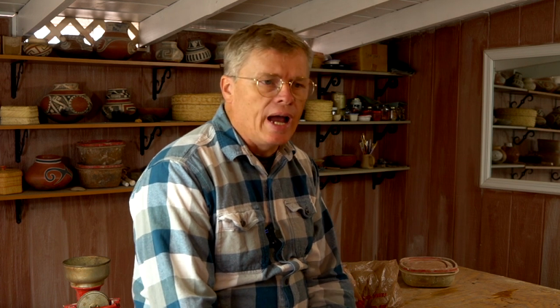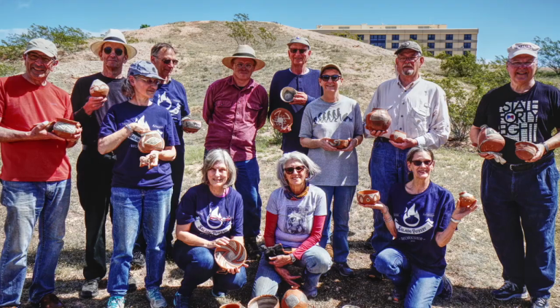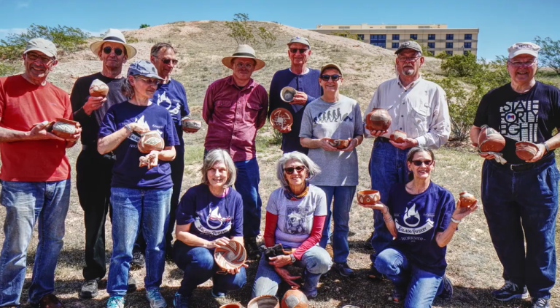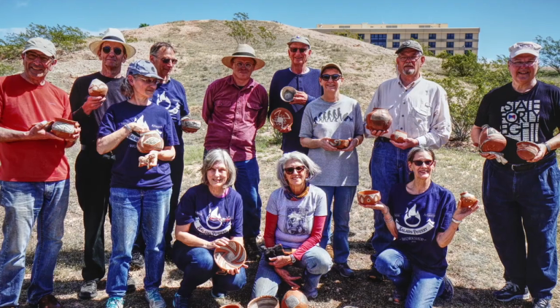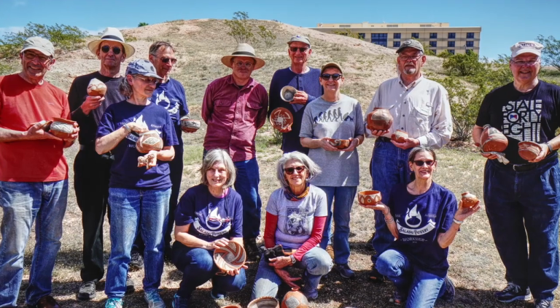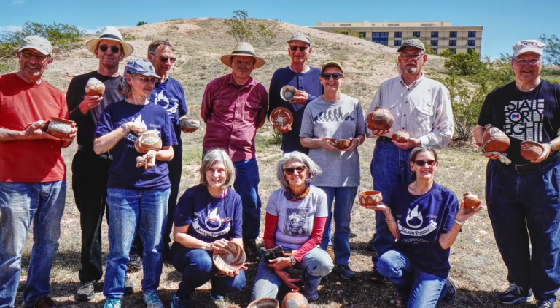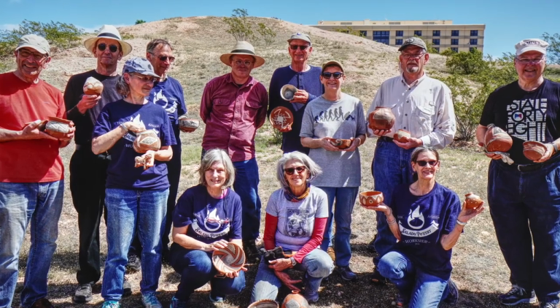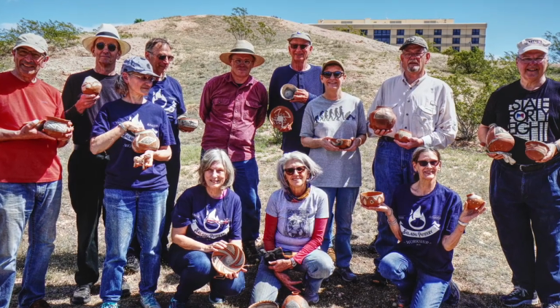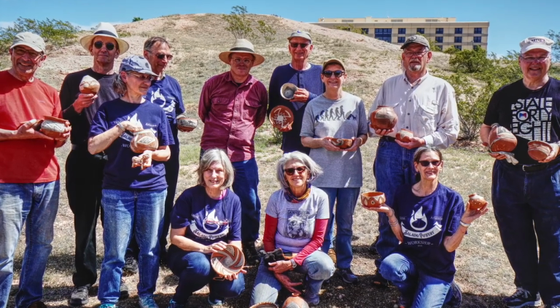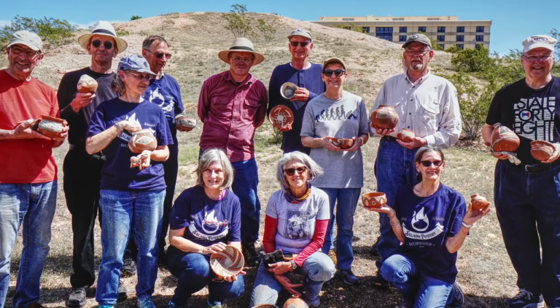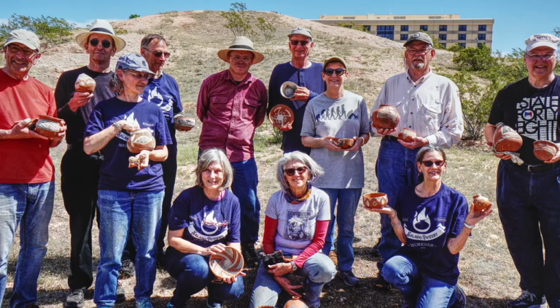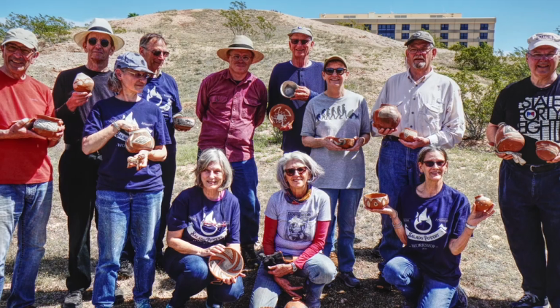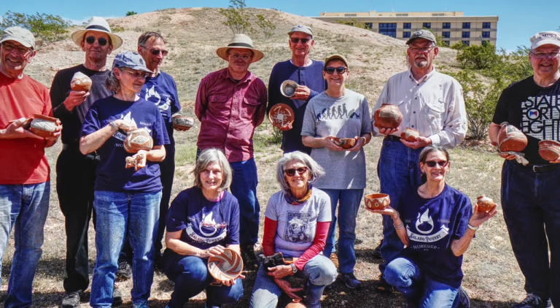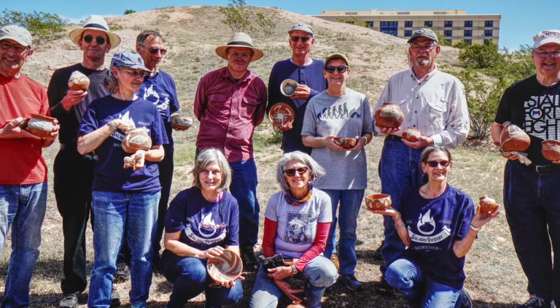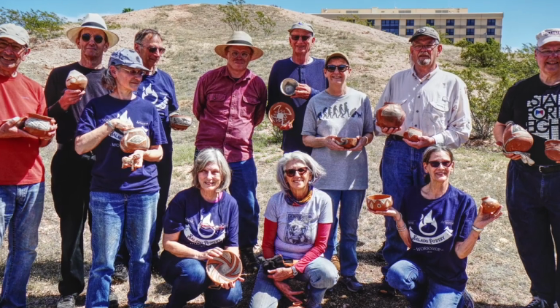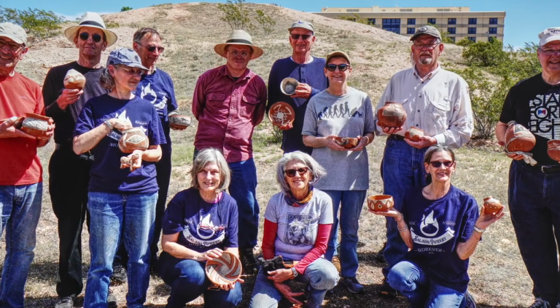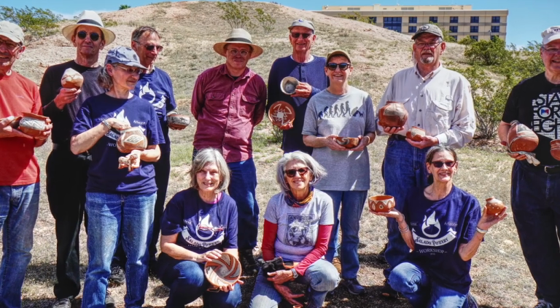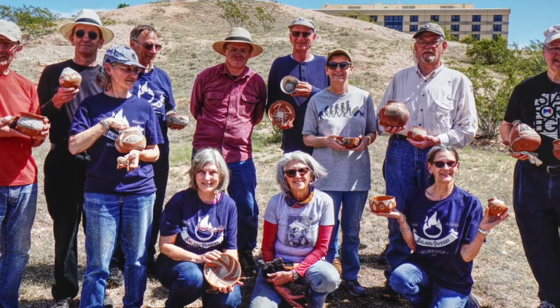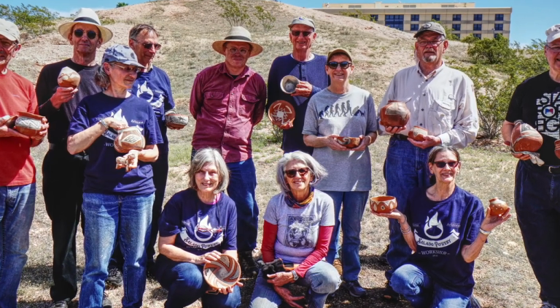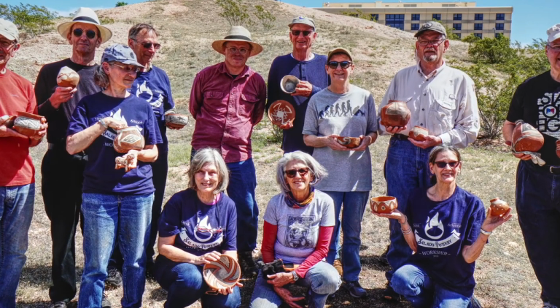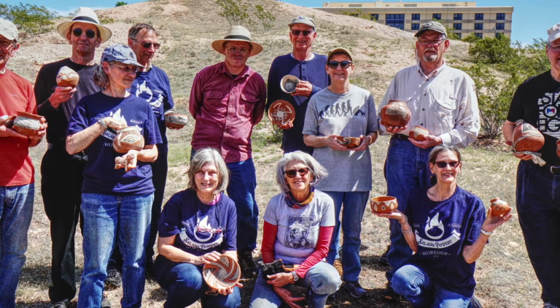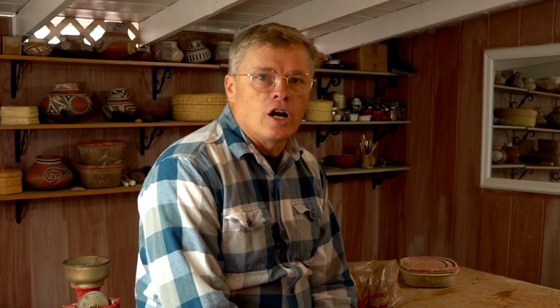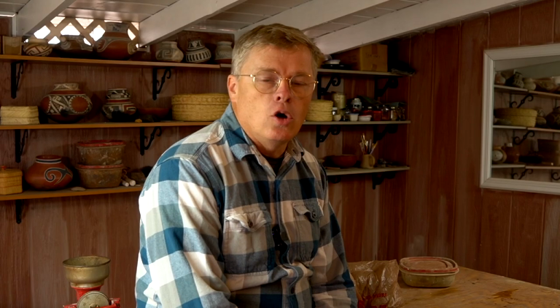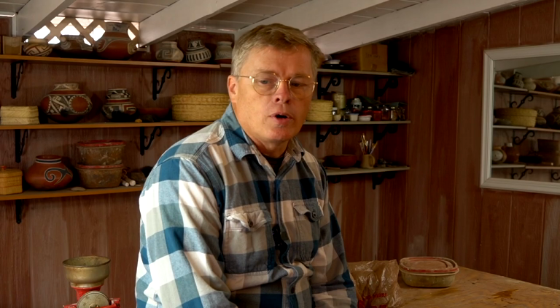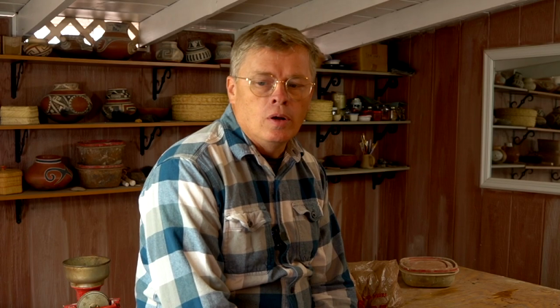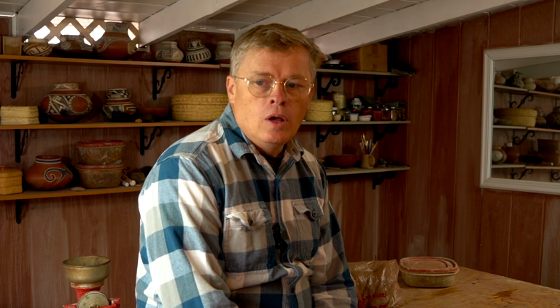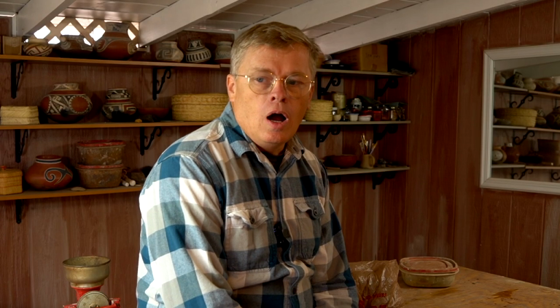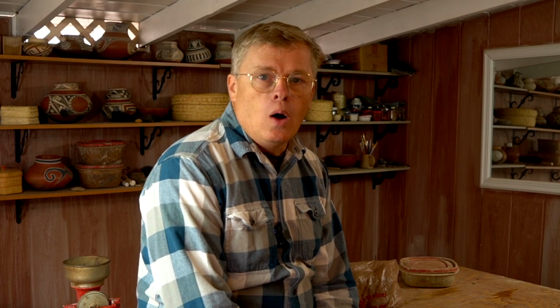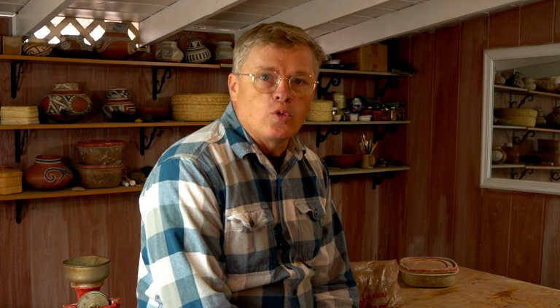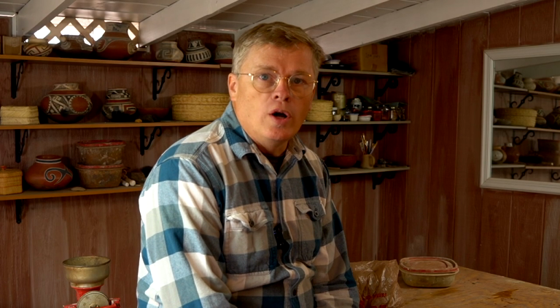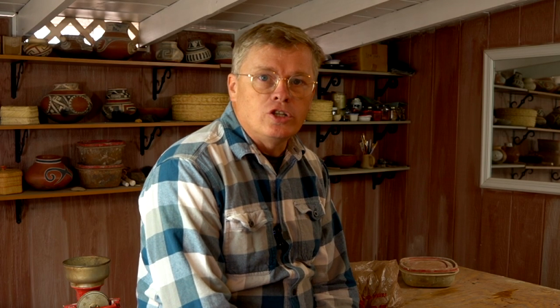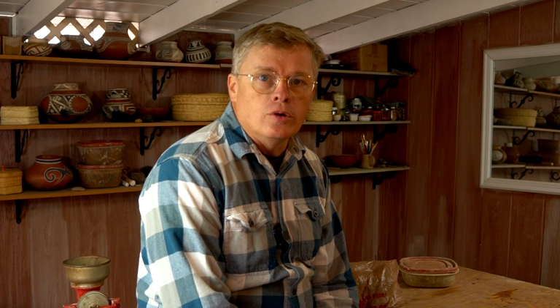I got a good one in in March, just before everything shut down. I had one in October with one student.